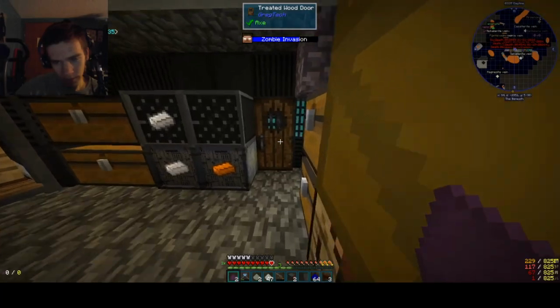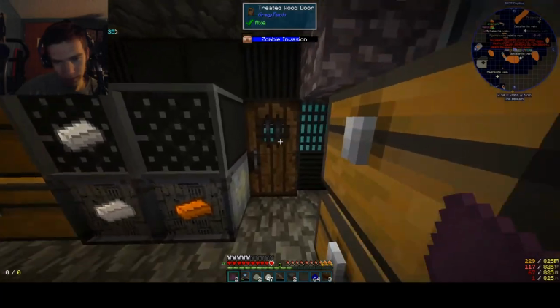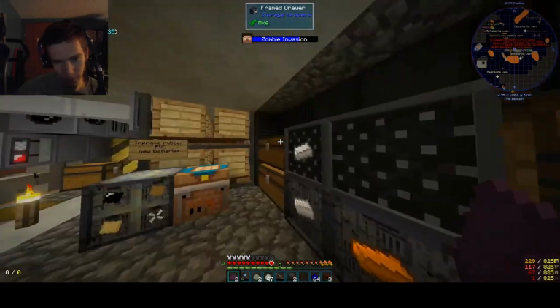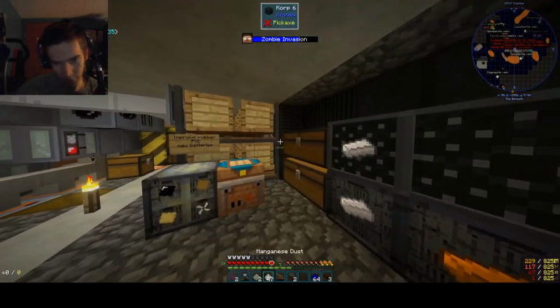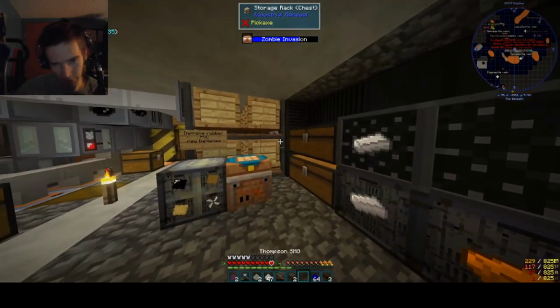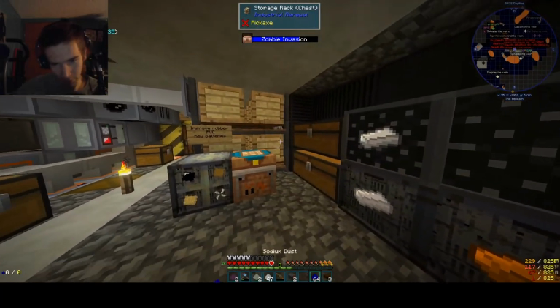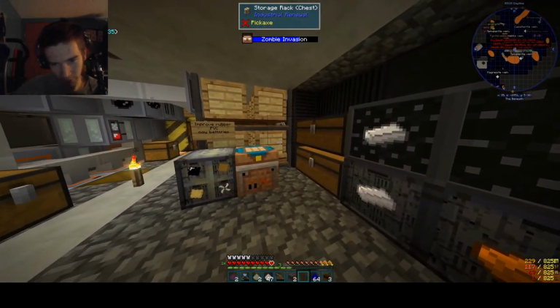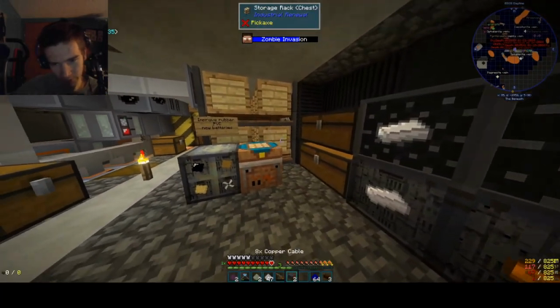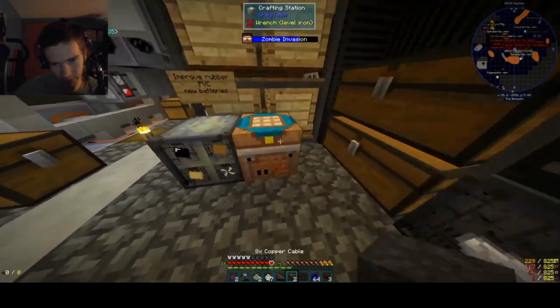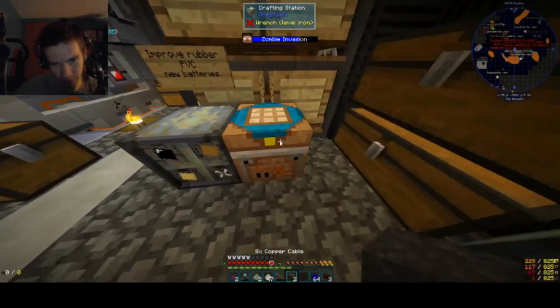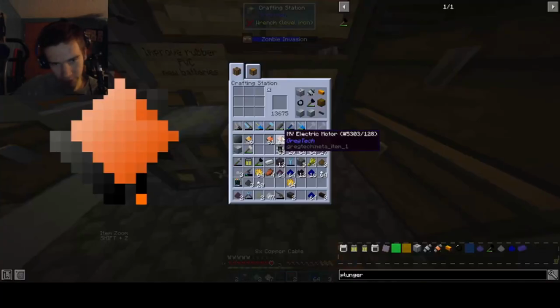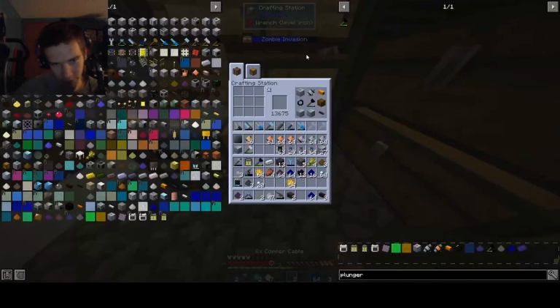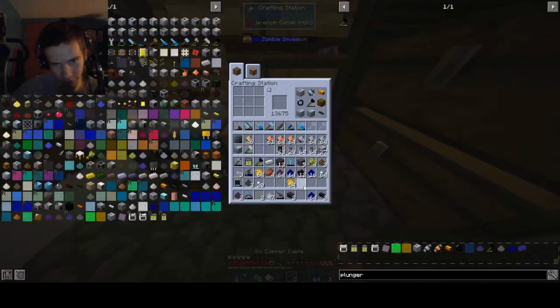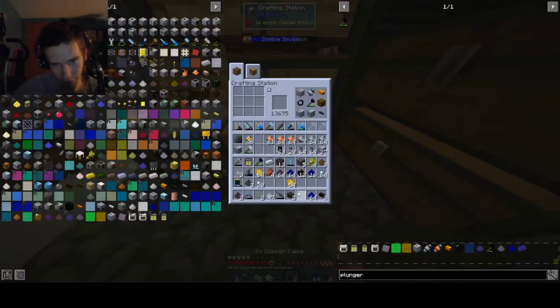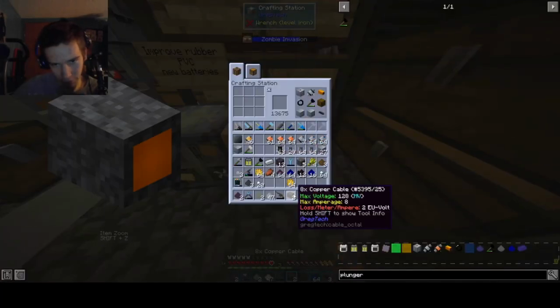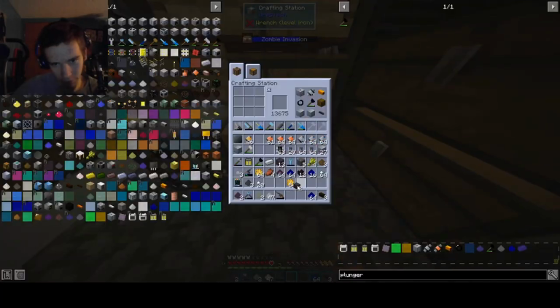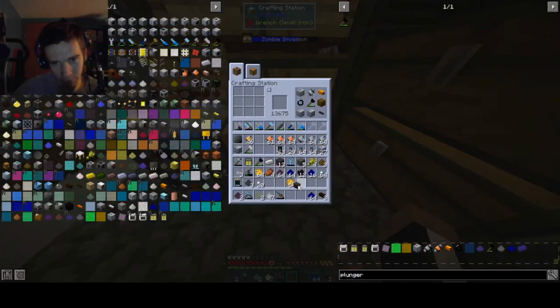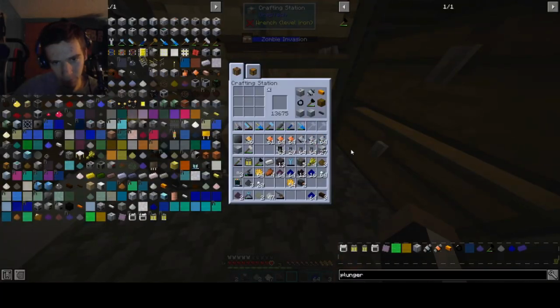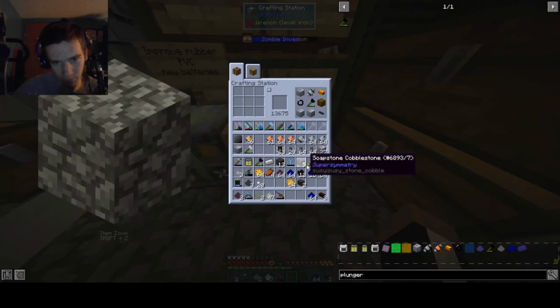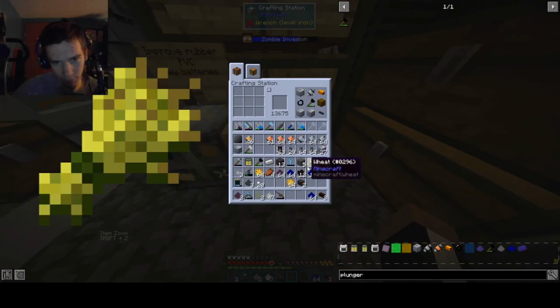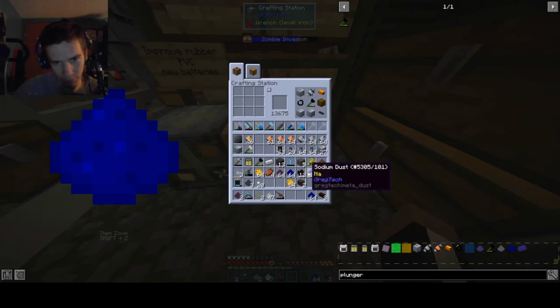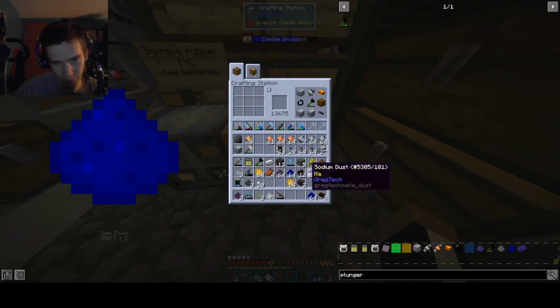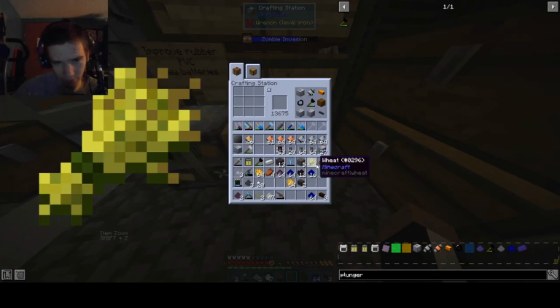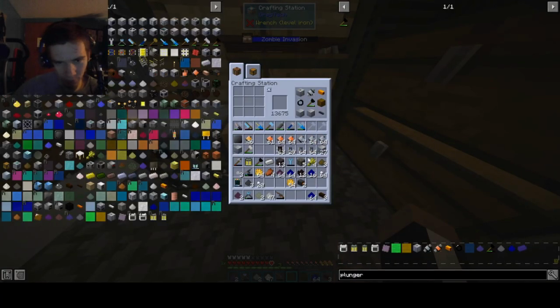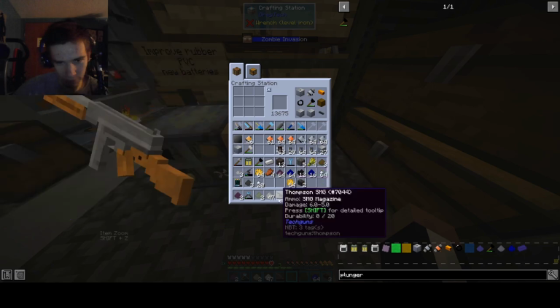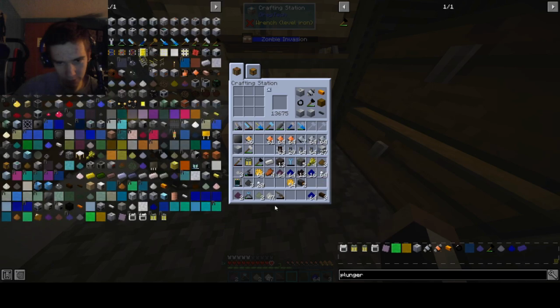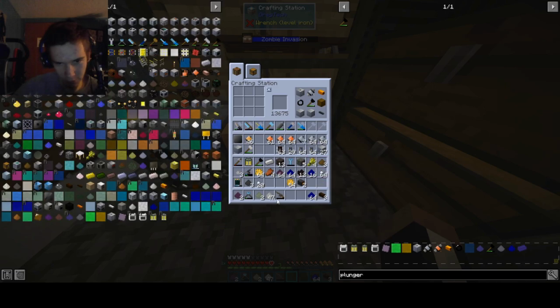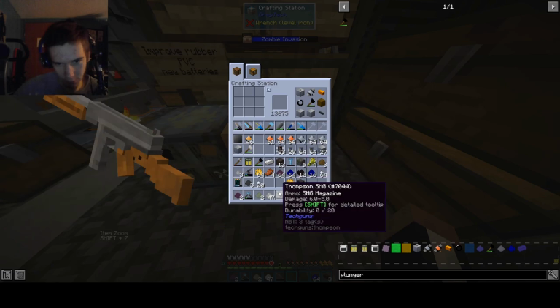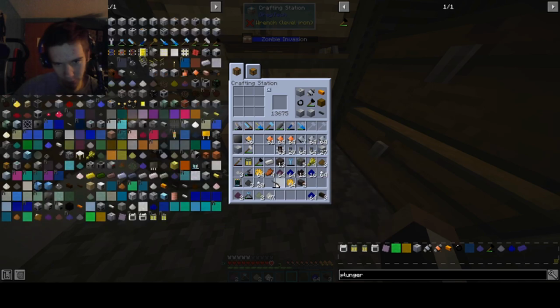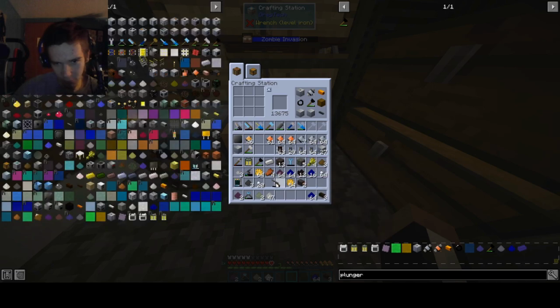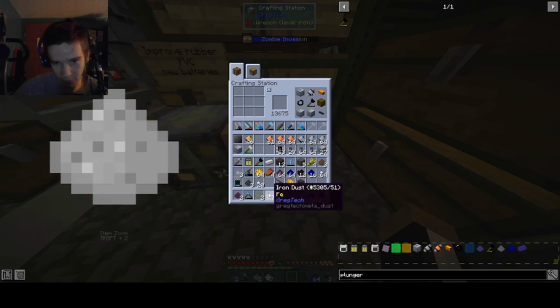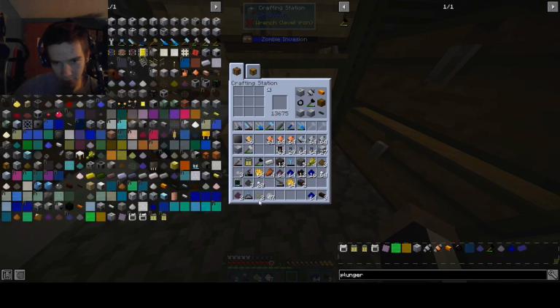Hello everybody, welcome back to an episode of... what are we even doing? Oh wait, it's Super Symmetry, yeah.